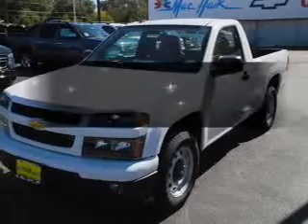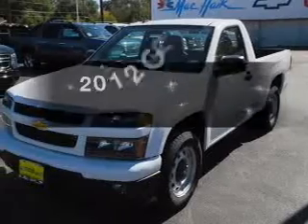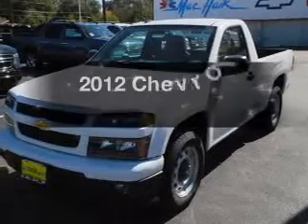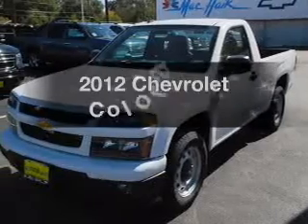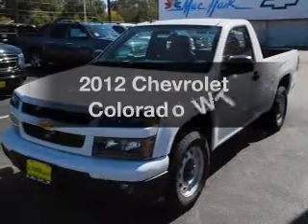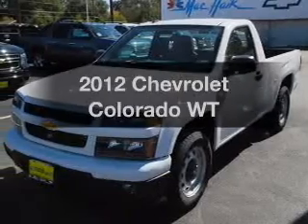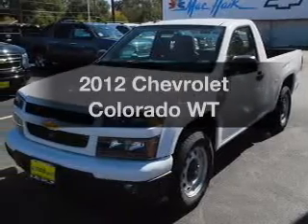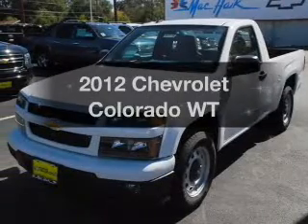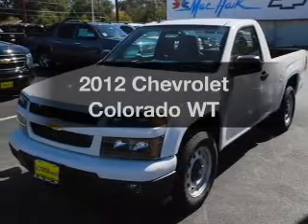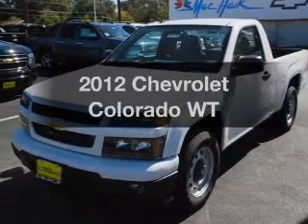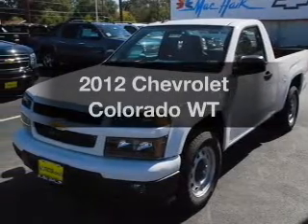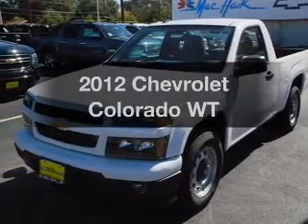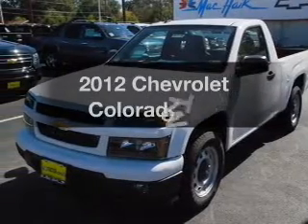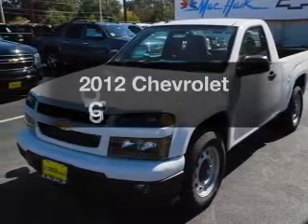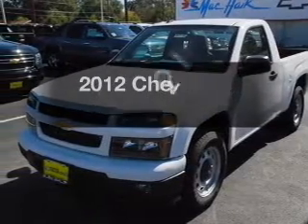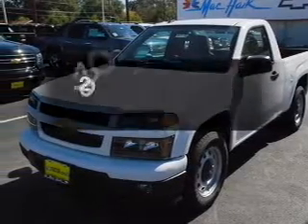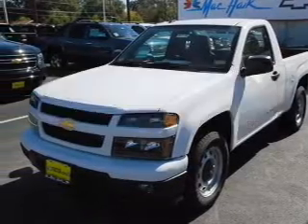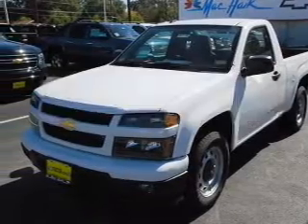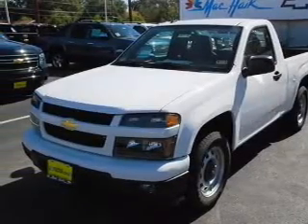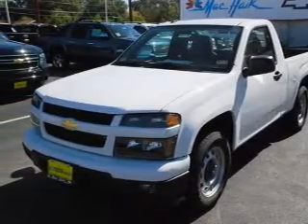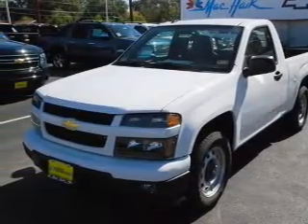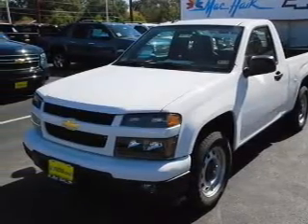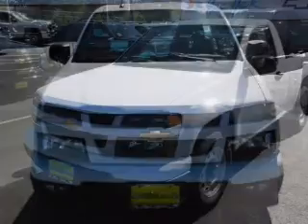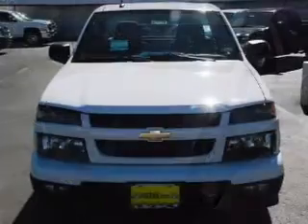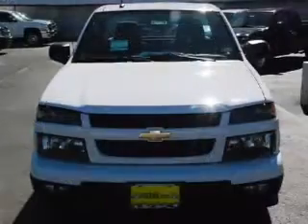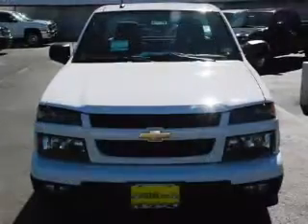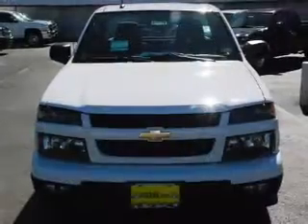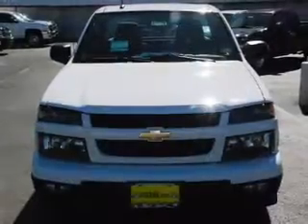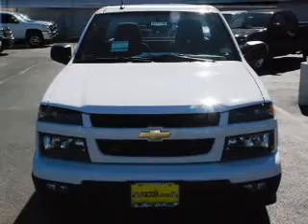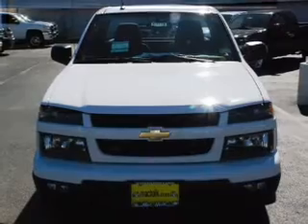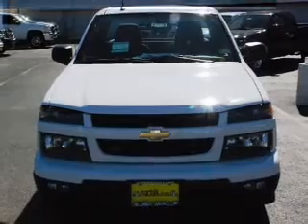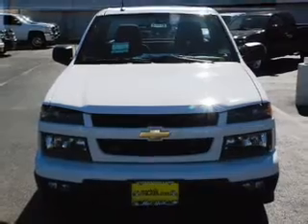Presenting the 2012 Chevrolet Colorado. If you're looking for a first-rate auto, this one could be yours today.